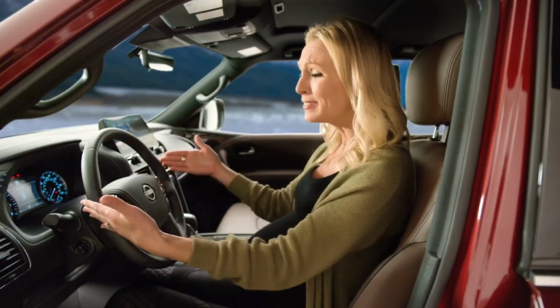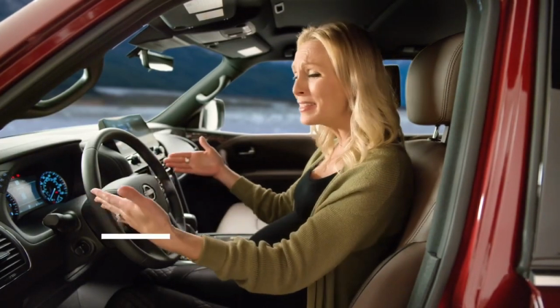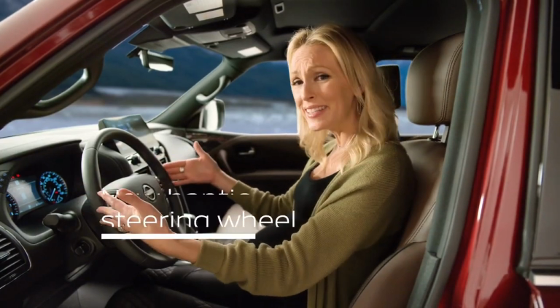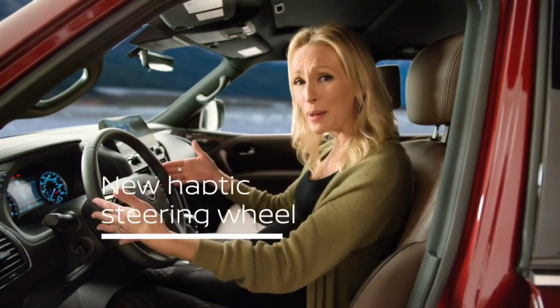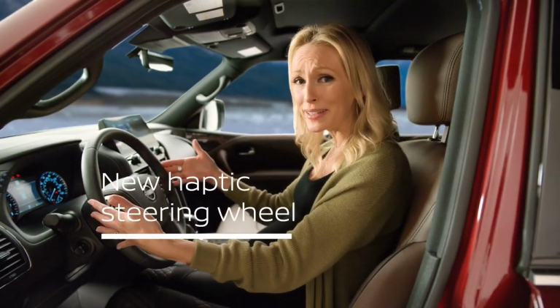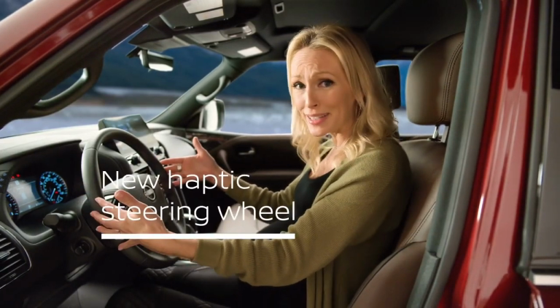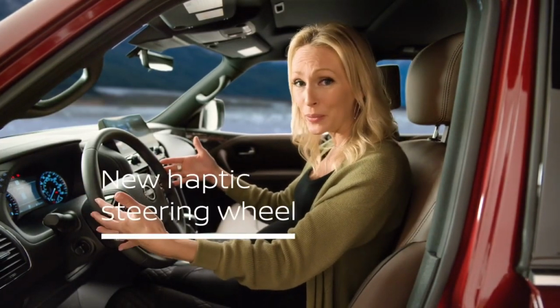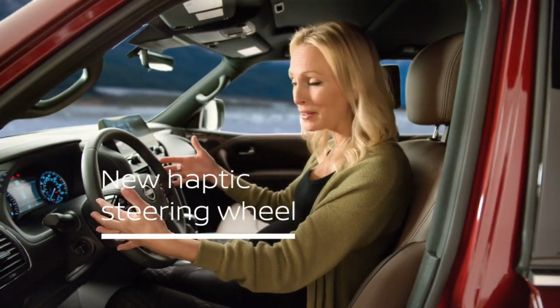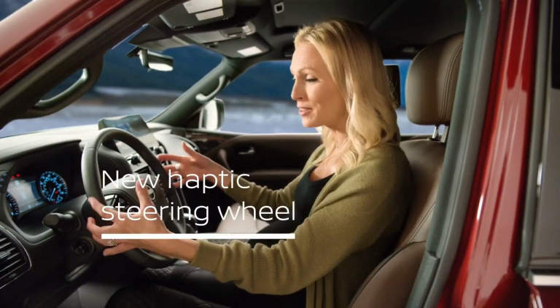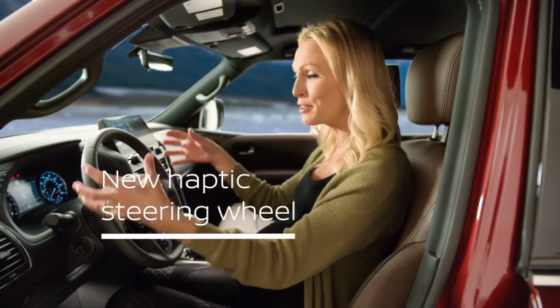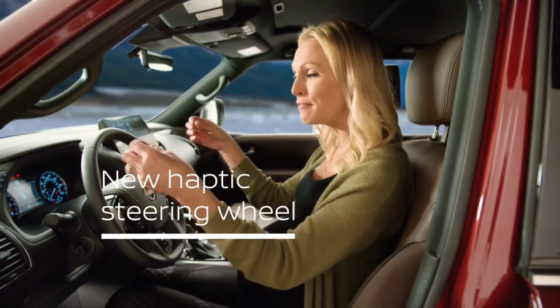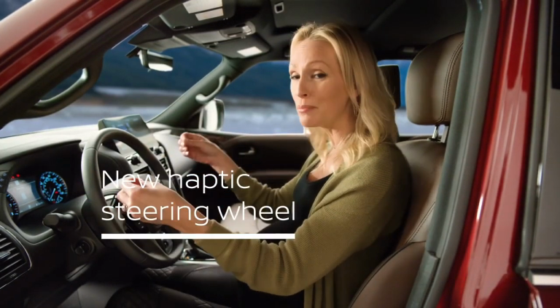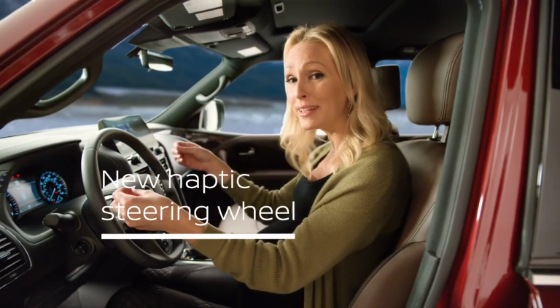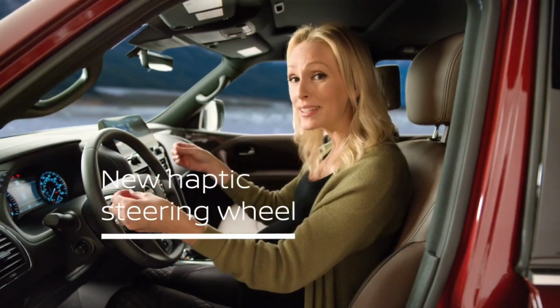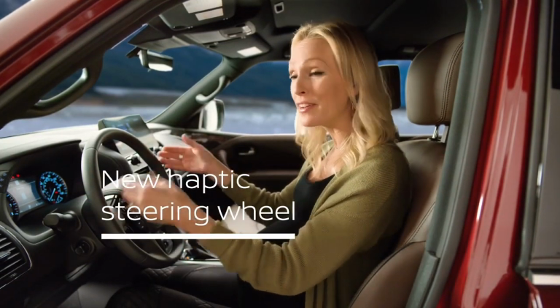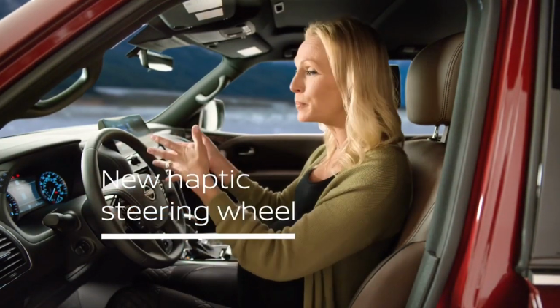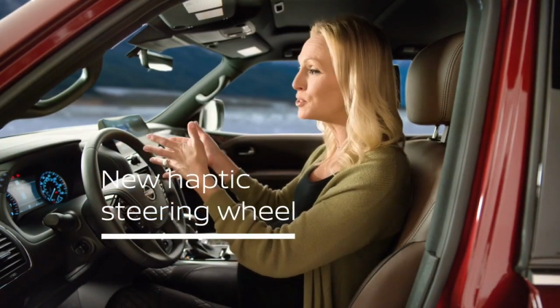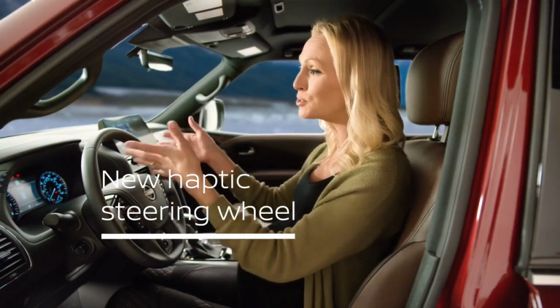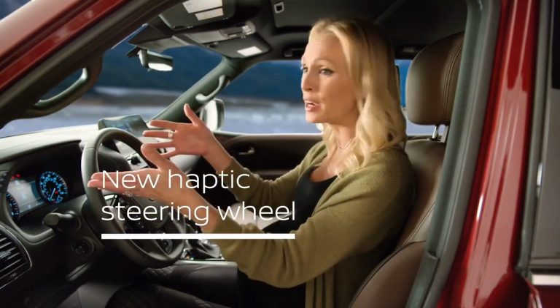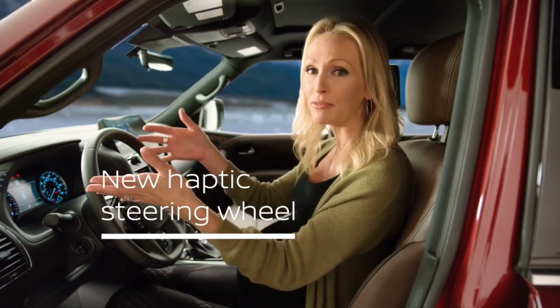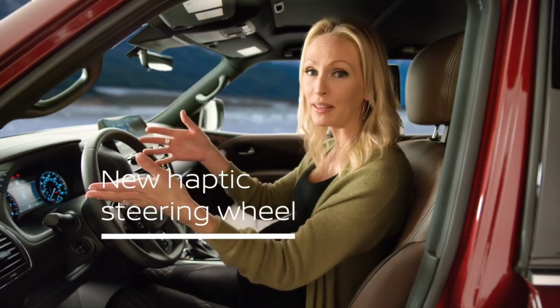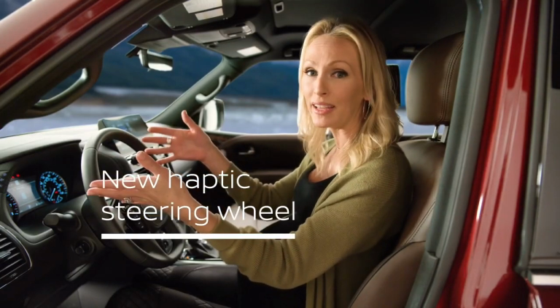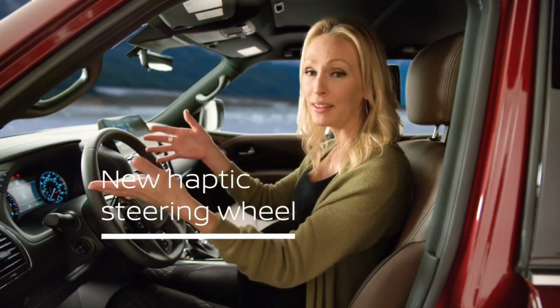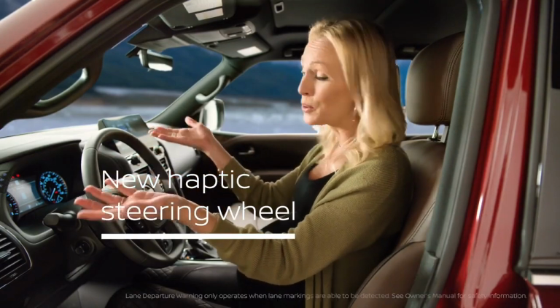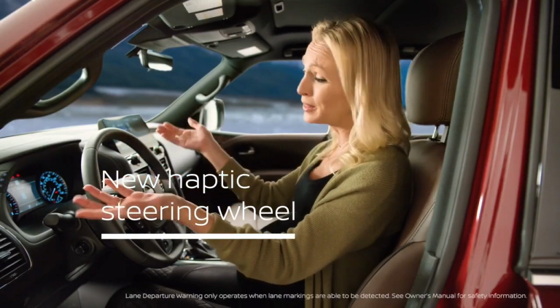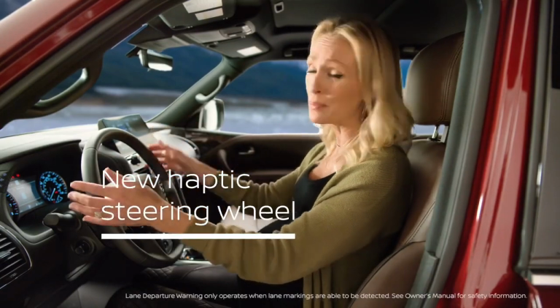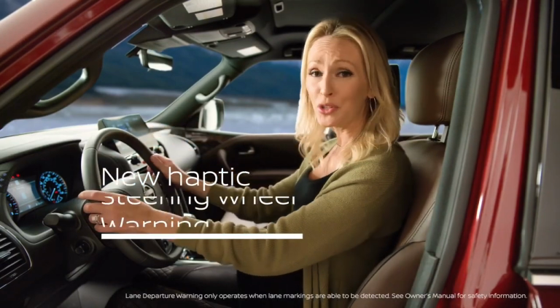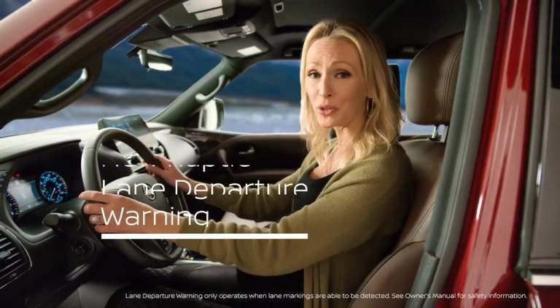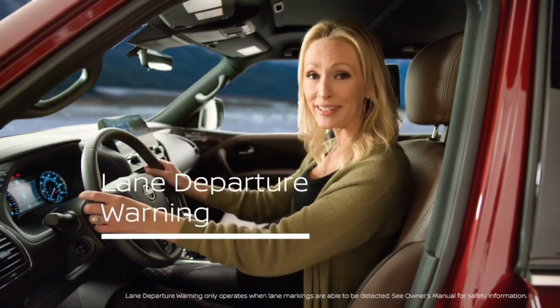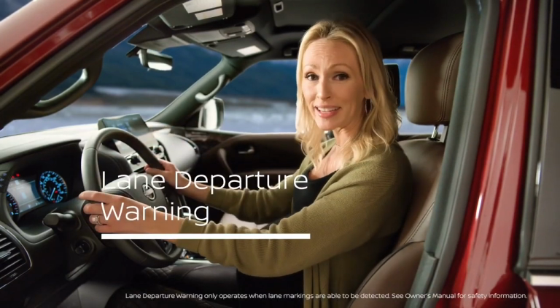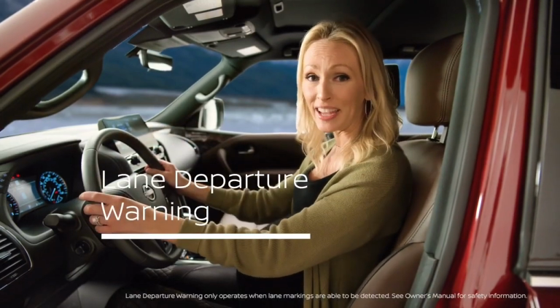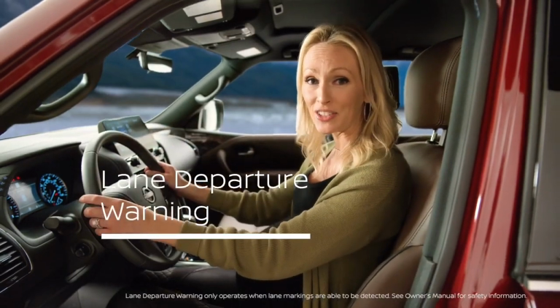Like this haptic steering wheel — it actually vibrates if I happen to stray out of my lane when lane departure warning is engaged.